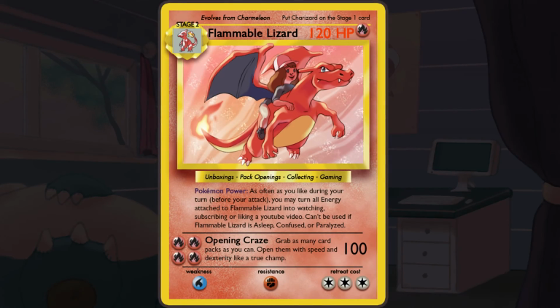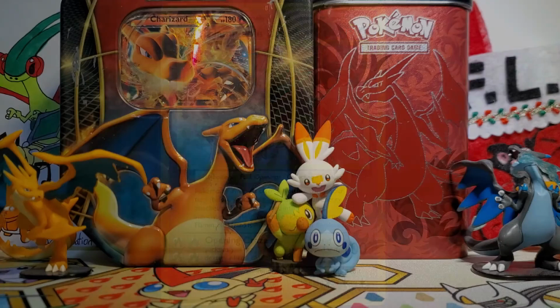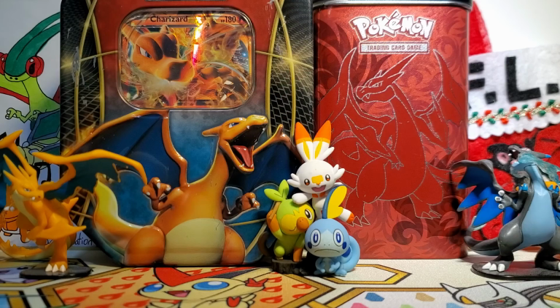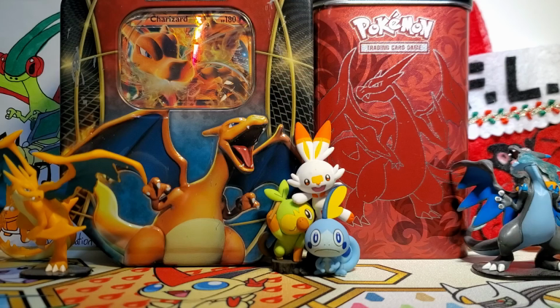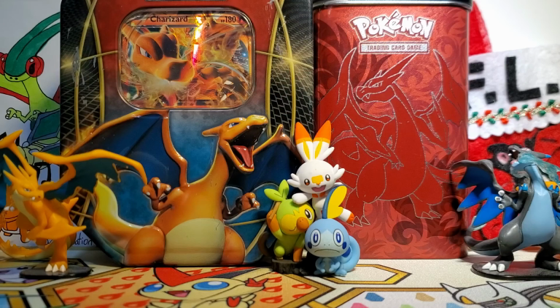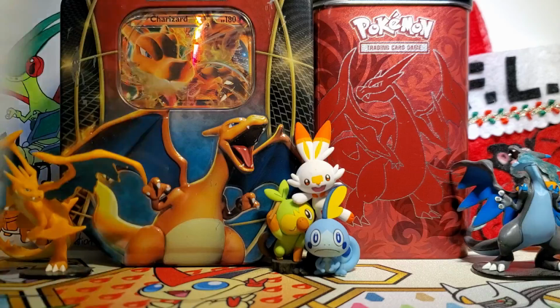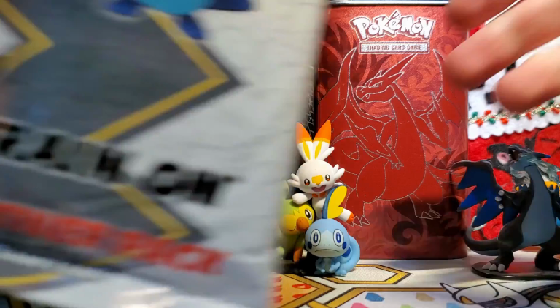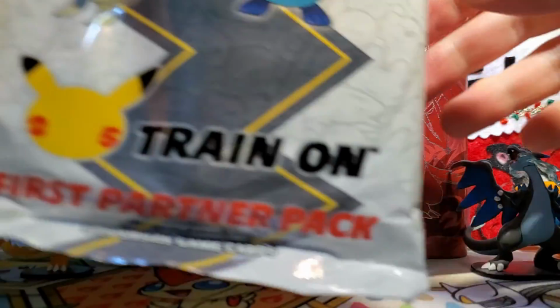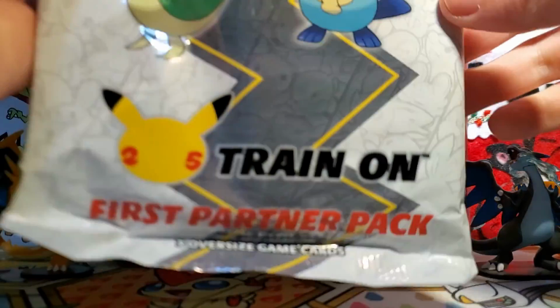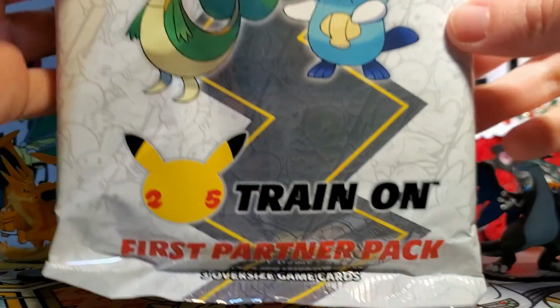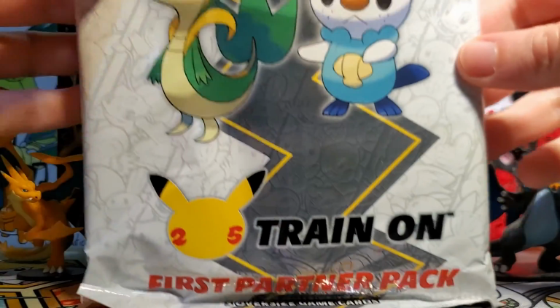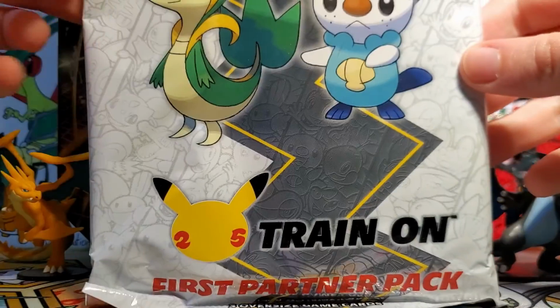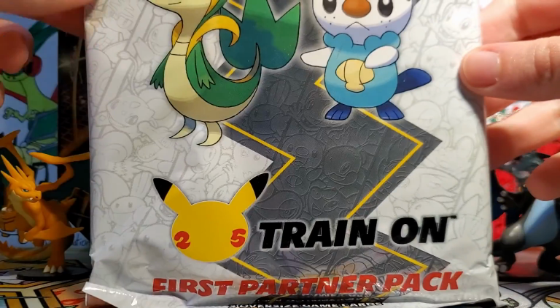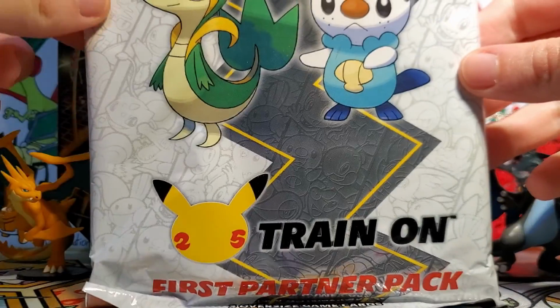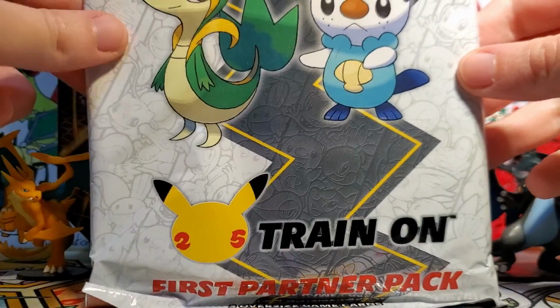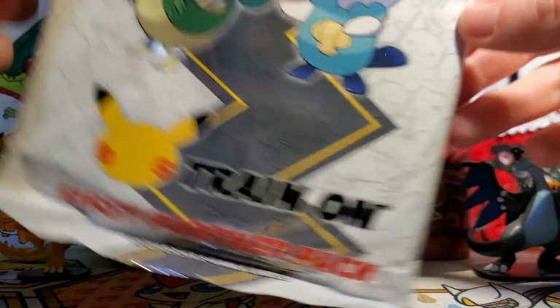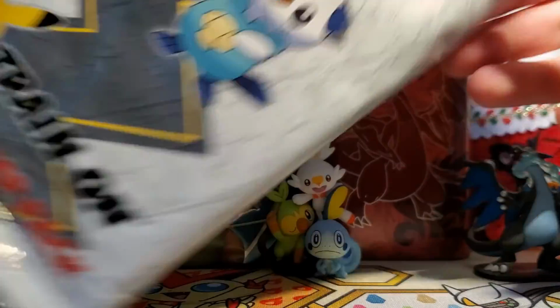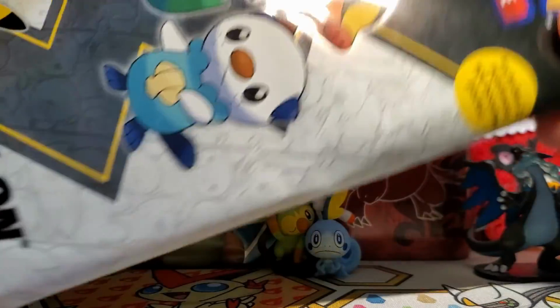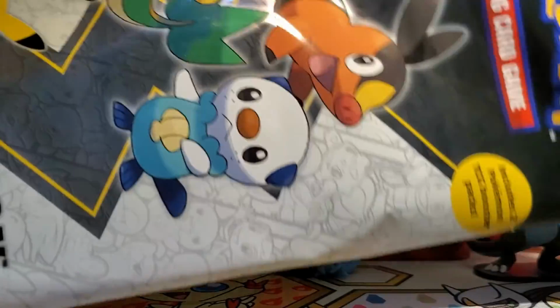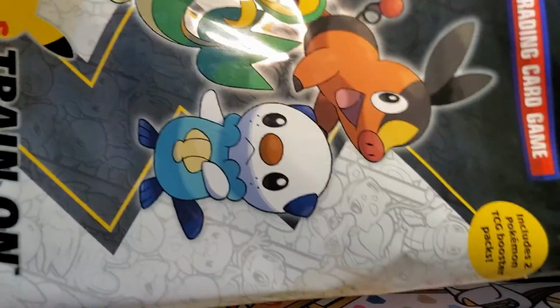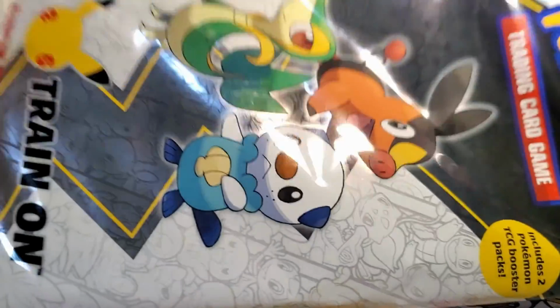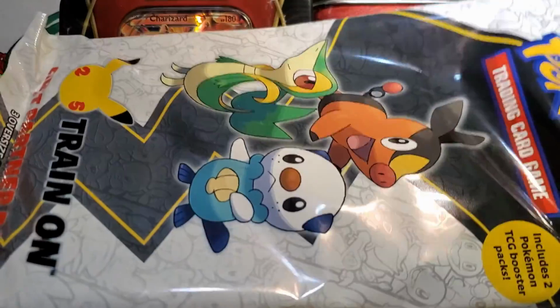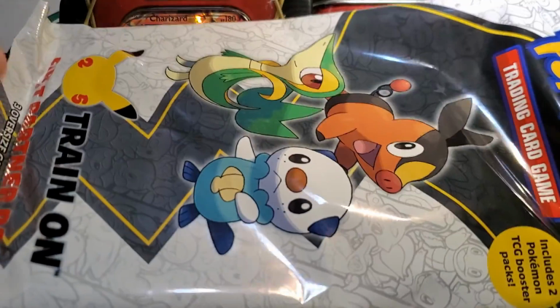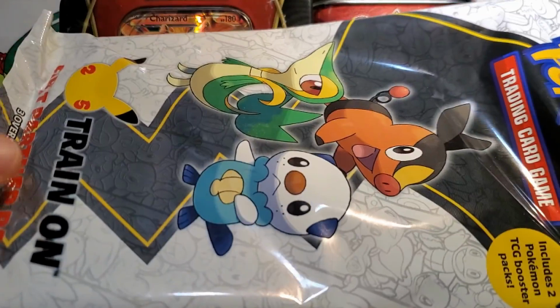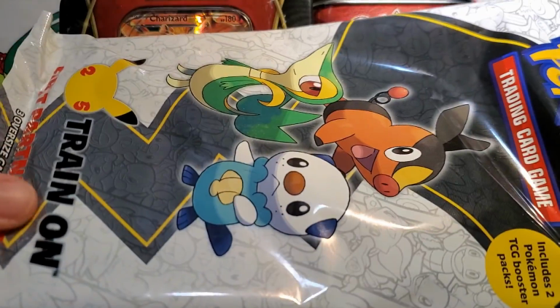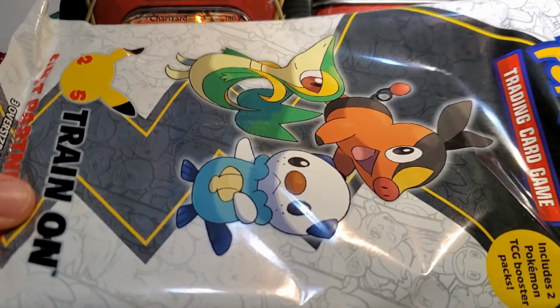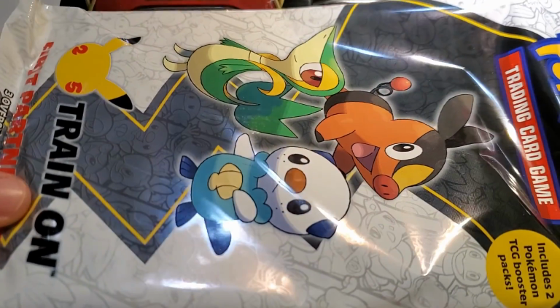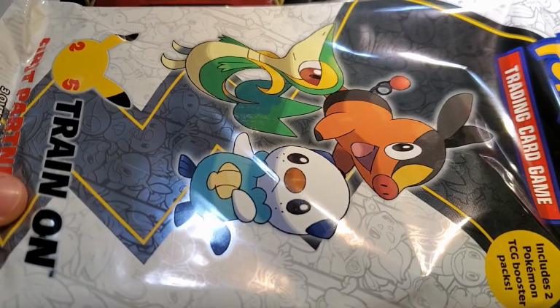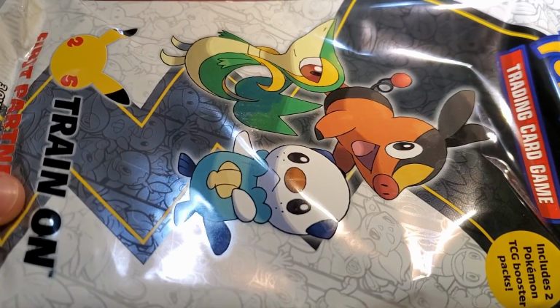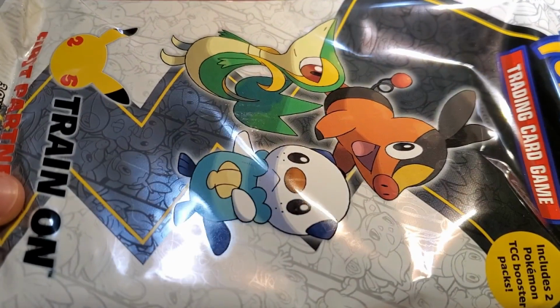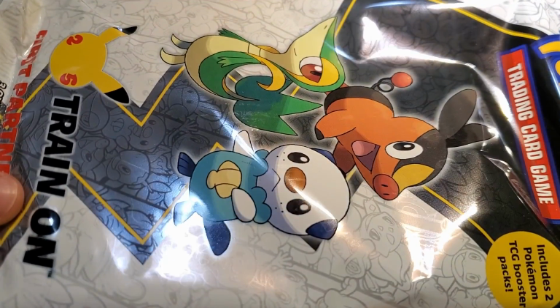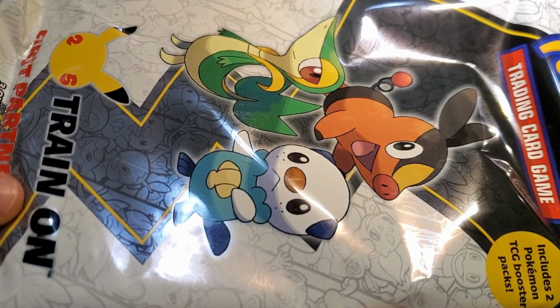Hello friends, how's it going? Today I have the next First Partner Pack. This one has the Unova starters inside, so let's crack it open.